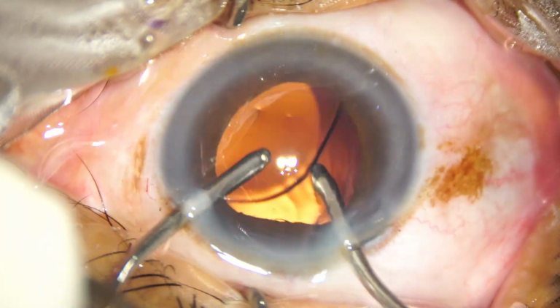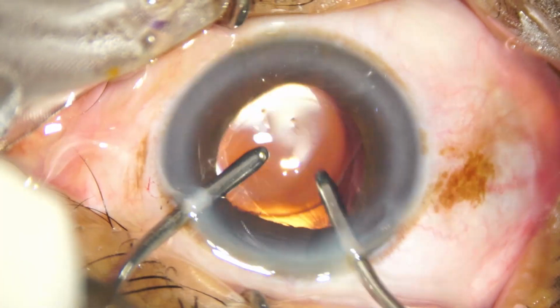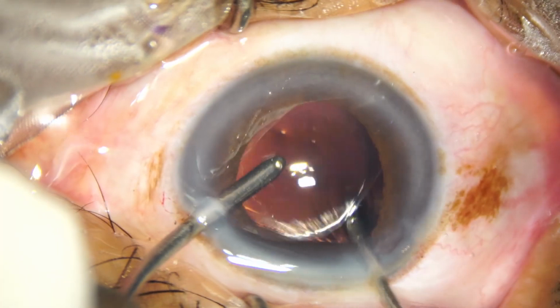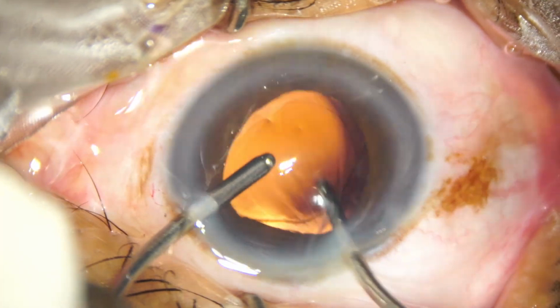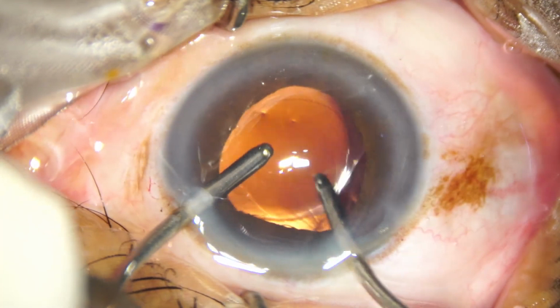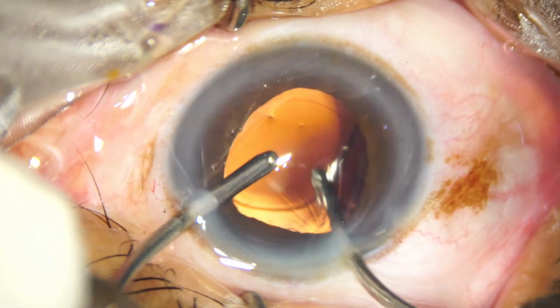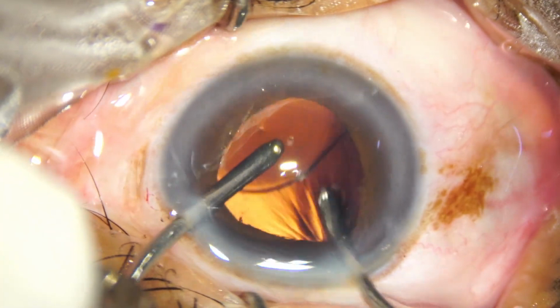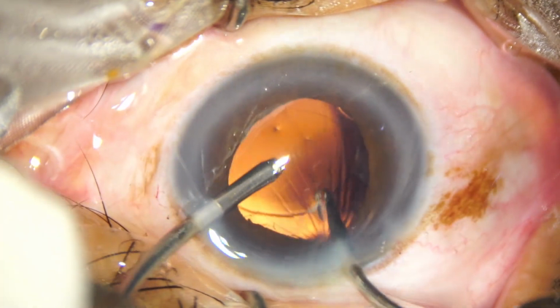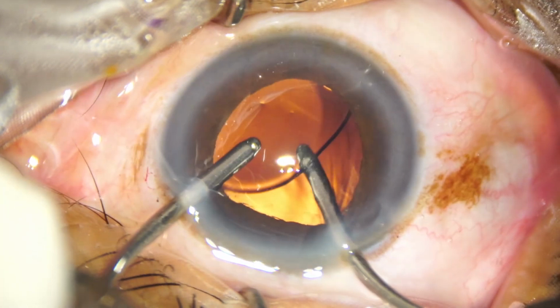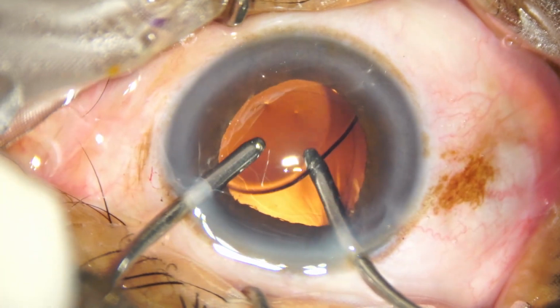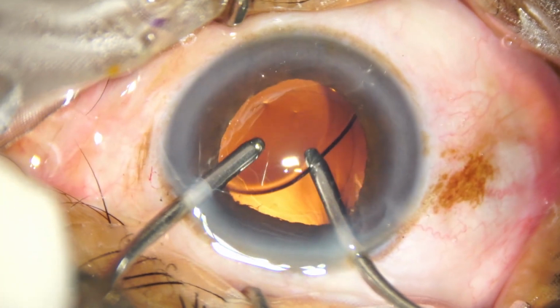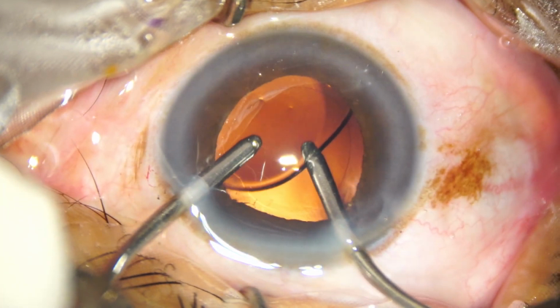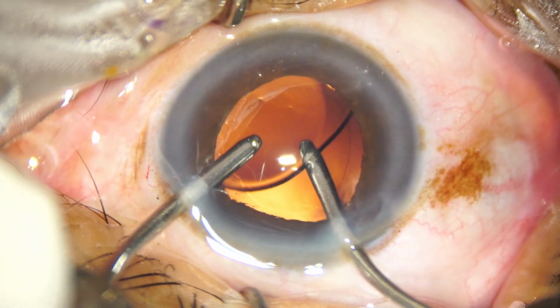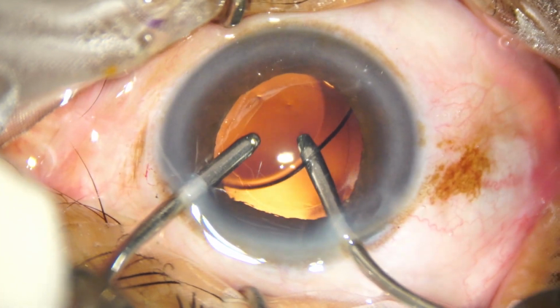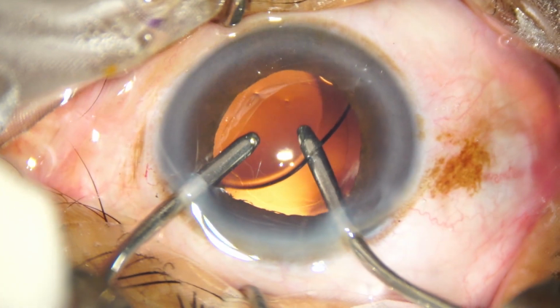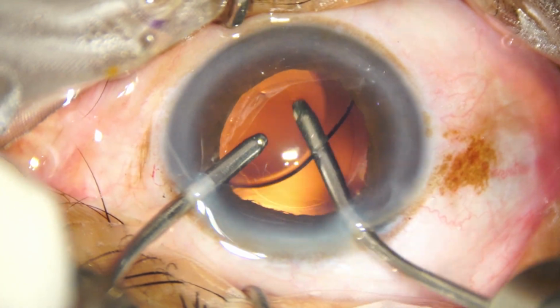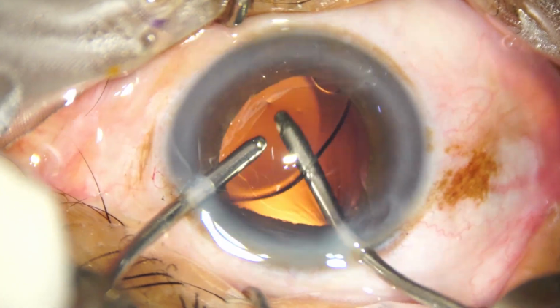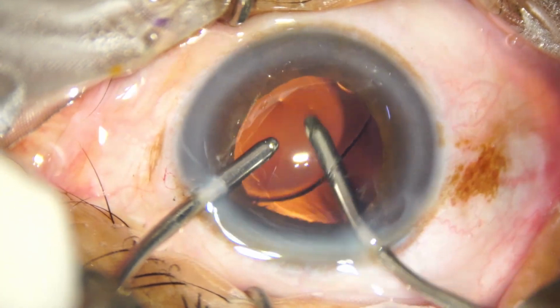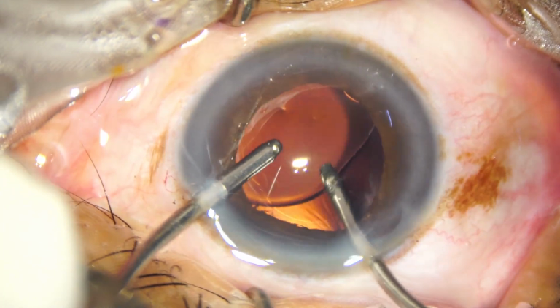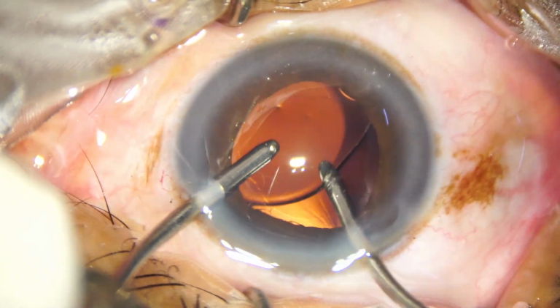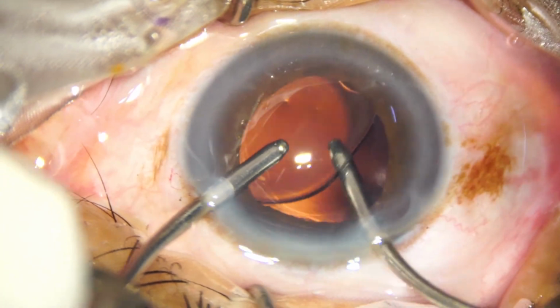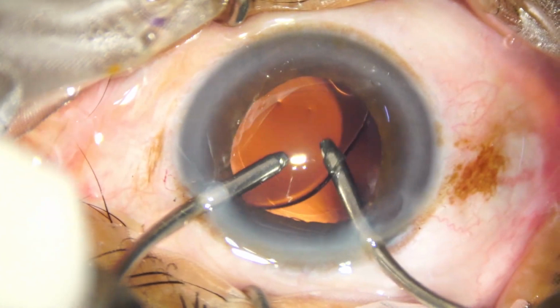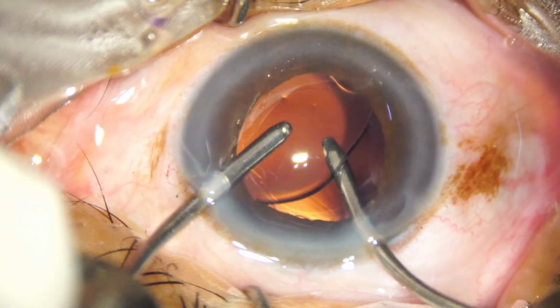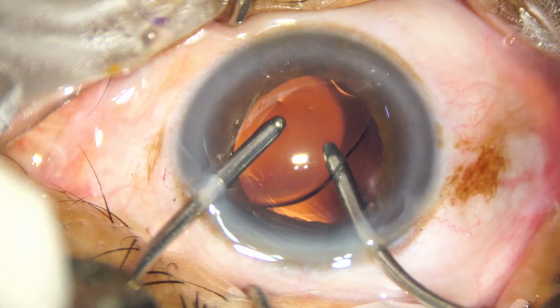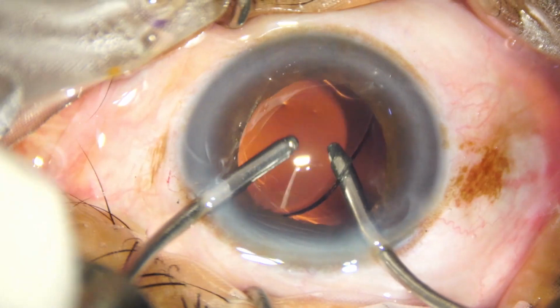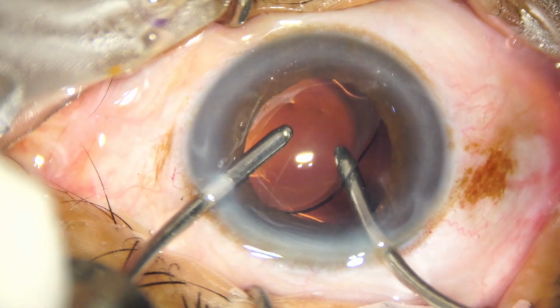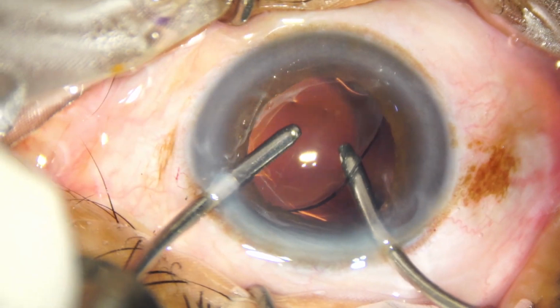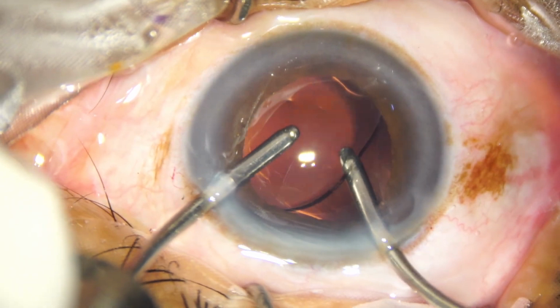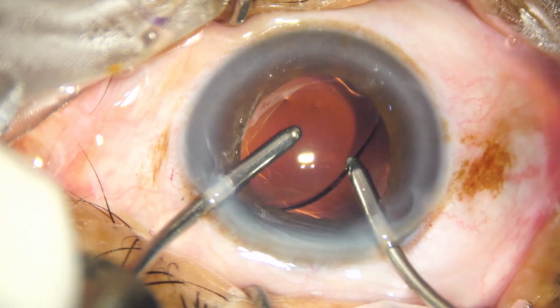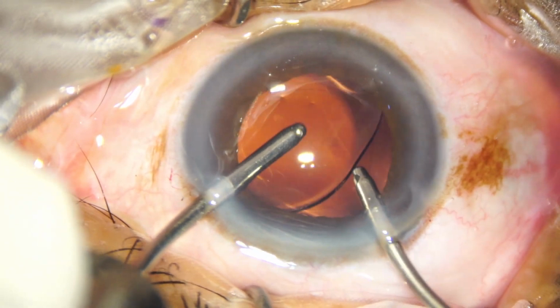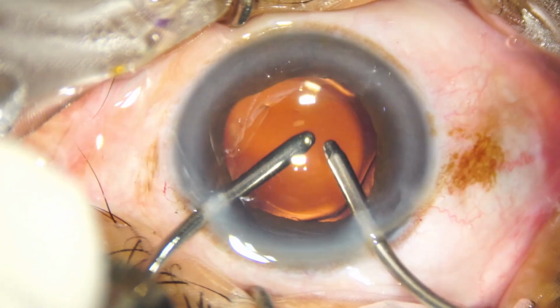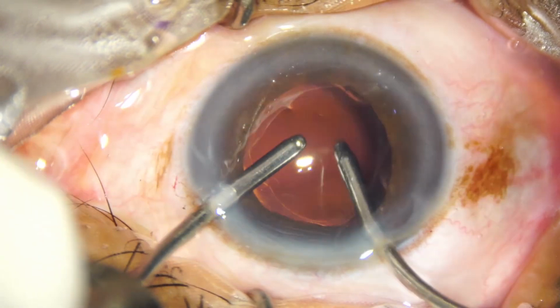Now, the irrigating cannula goes behind the lens and keeps irrigating, while aspiration is above — that is, in front of — the lens.